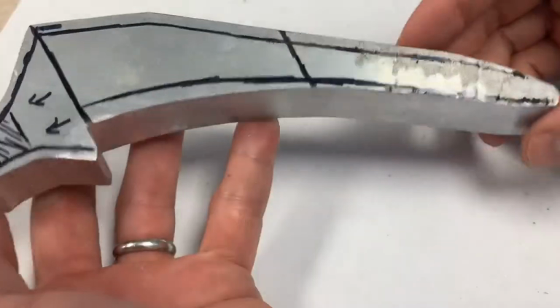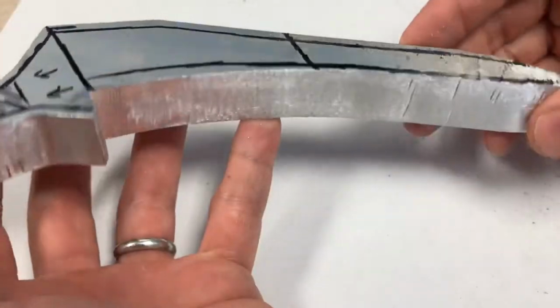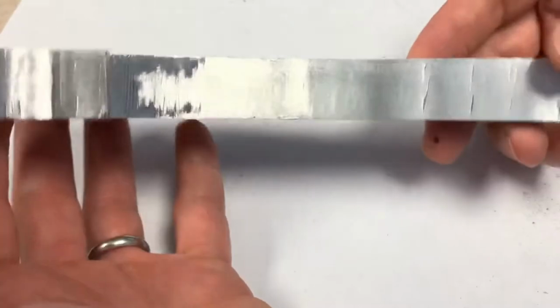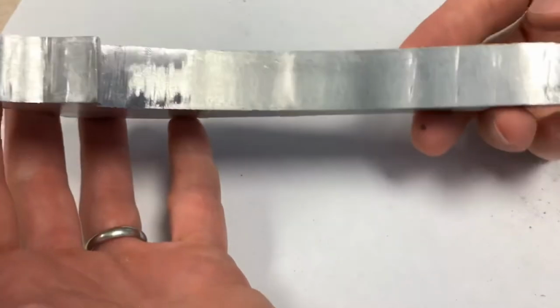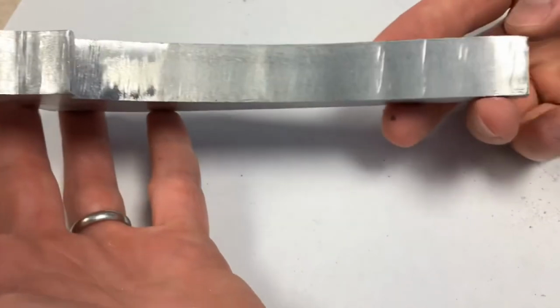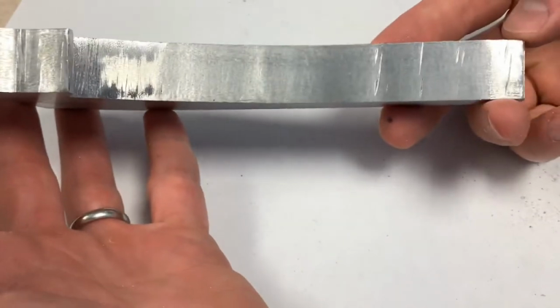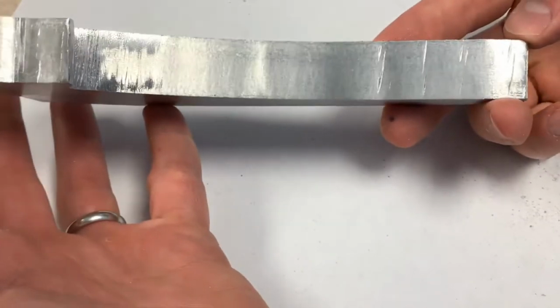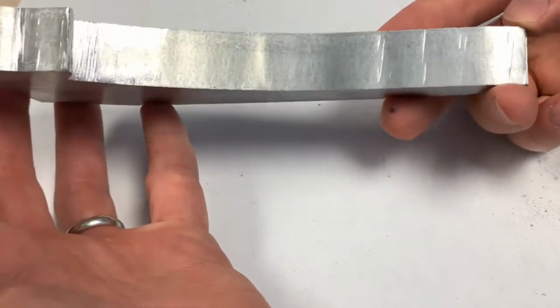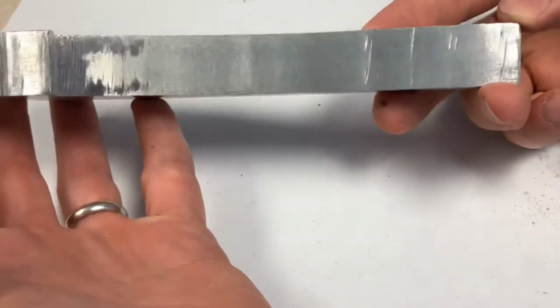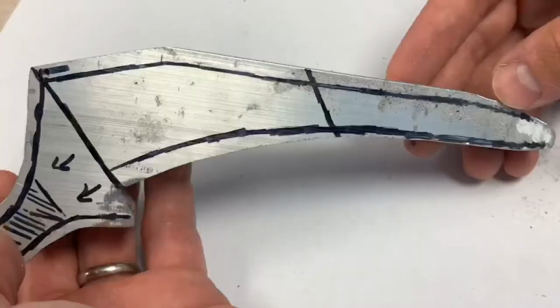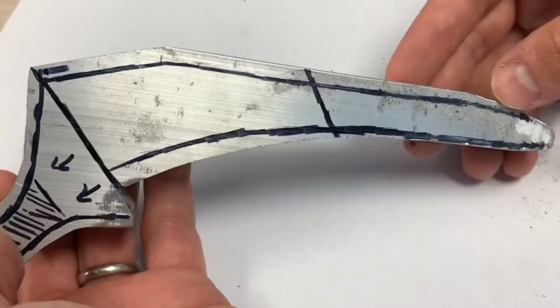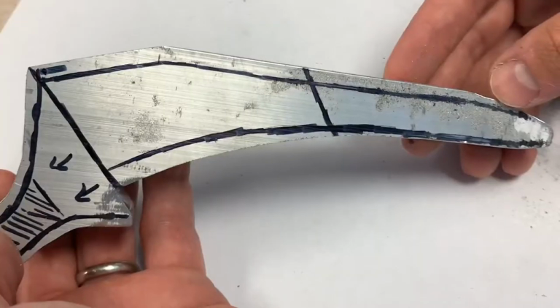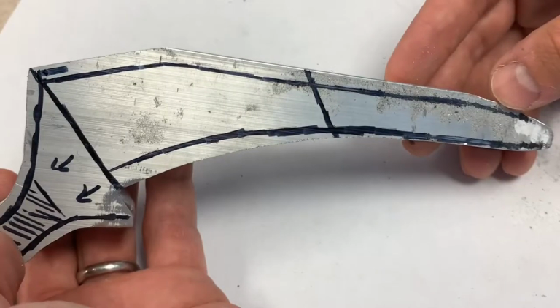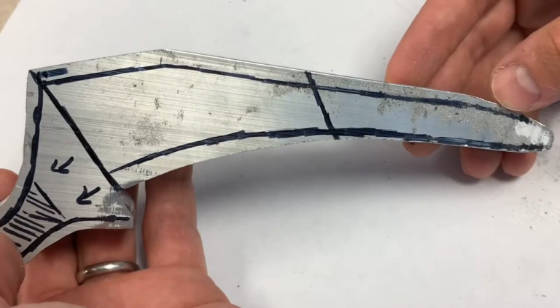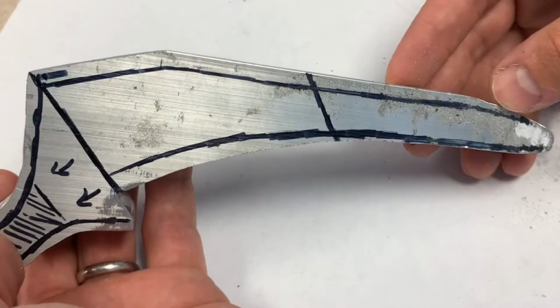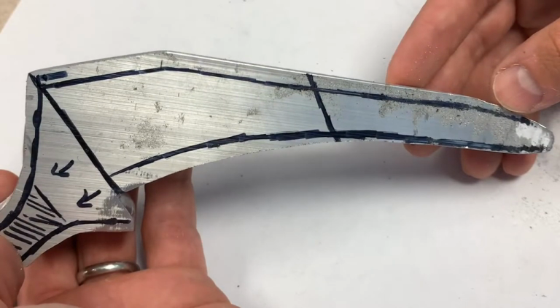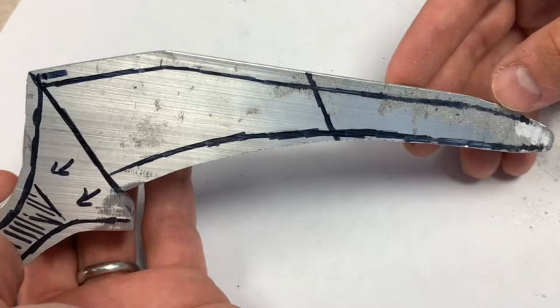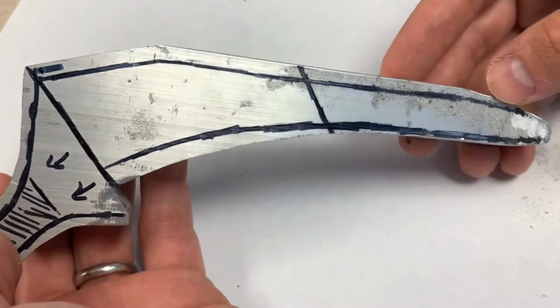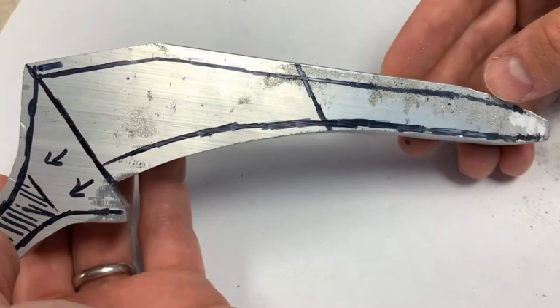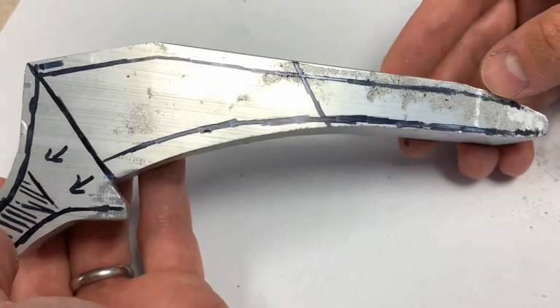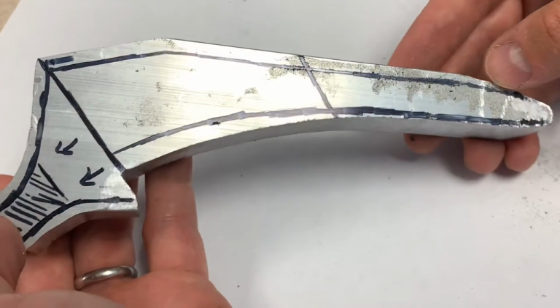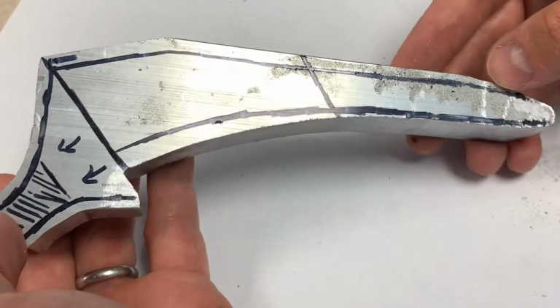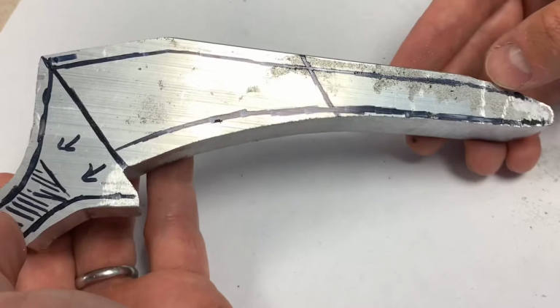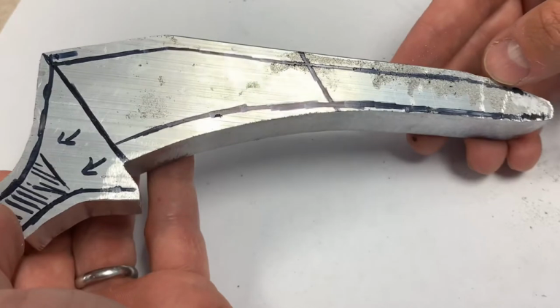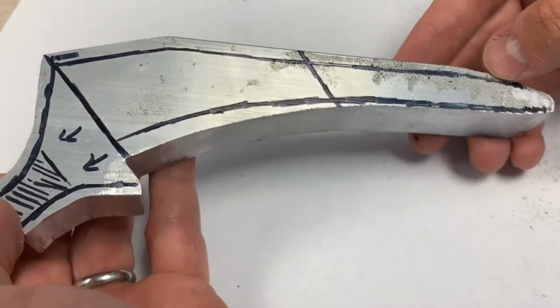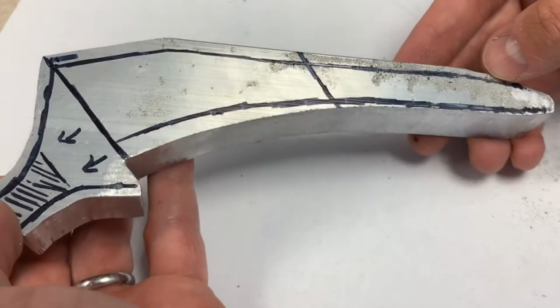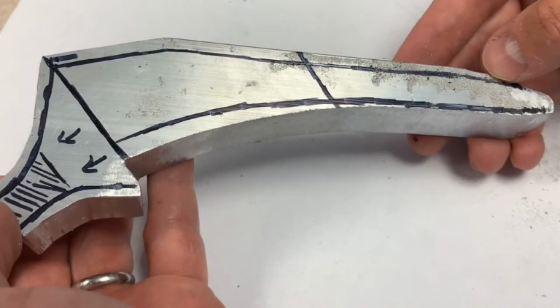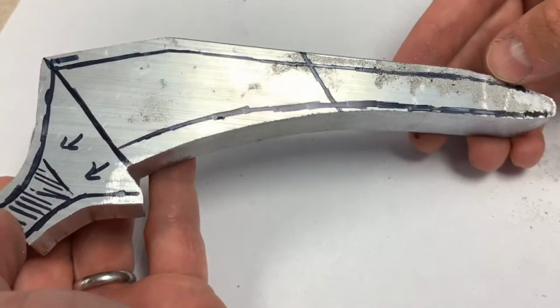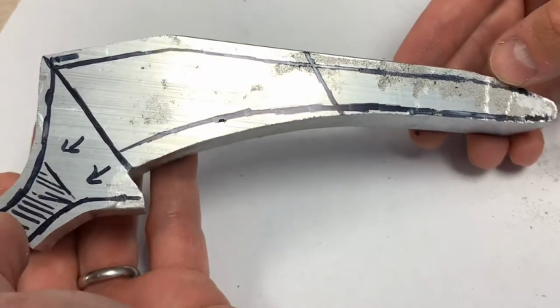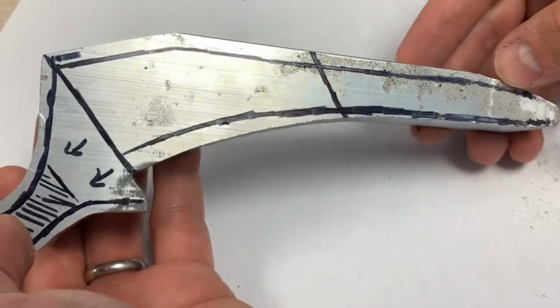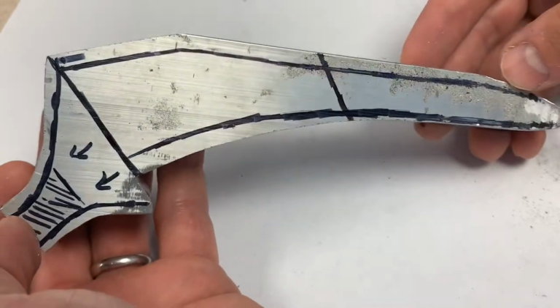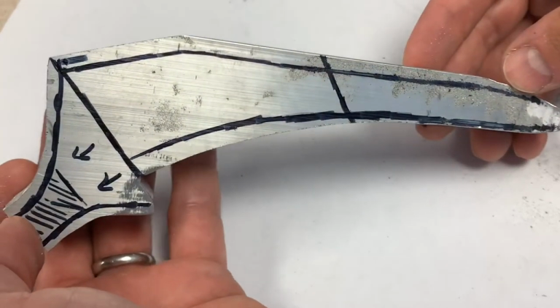I've got this pretty well sanded down and I've made markings as references to let me know where I need to remove more material to make this look like a real implant.